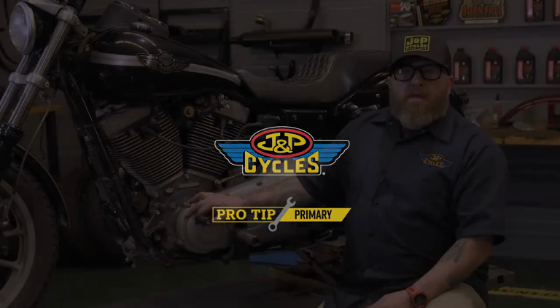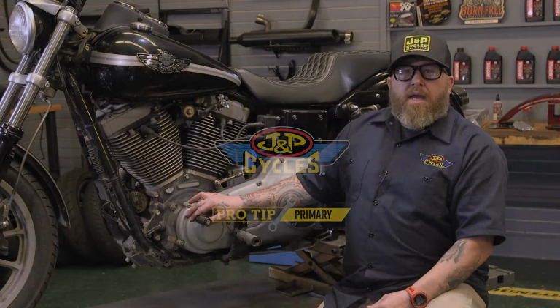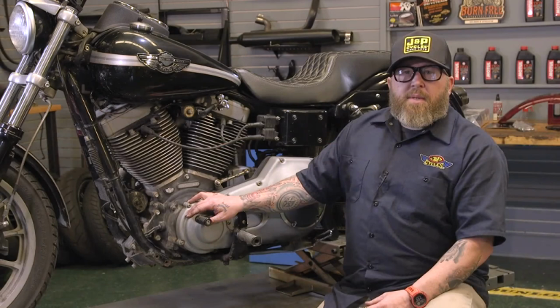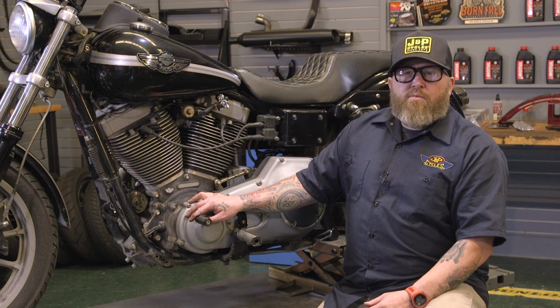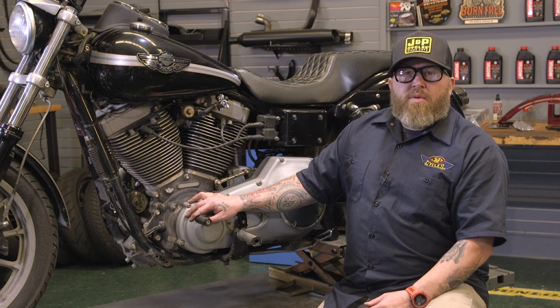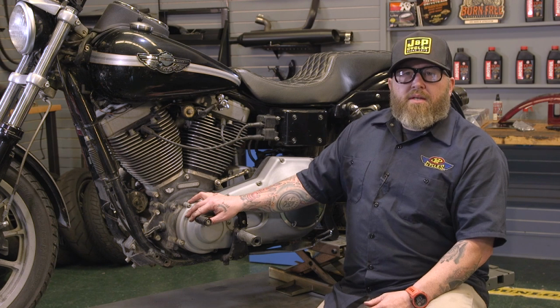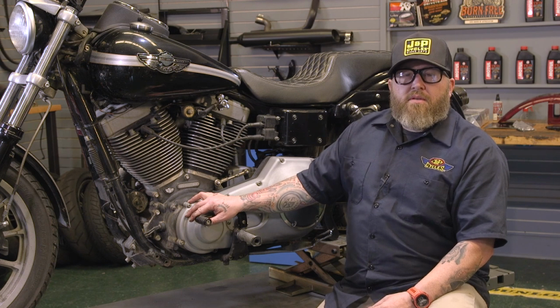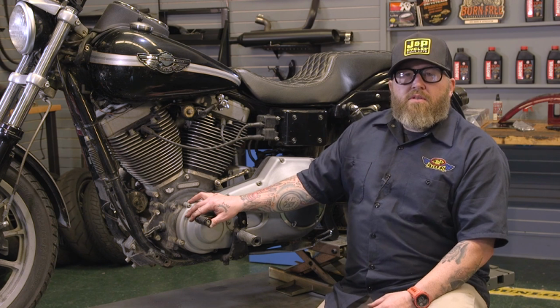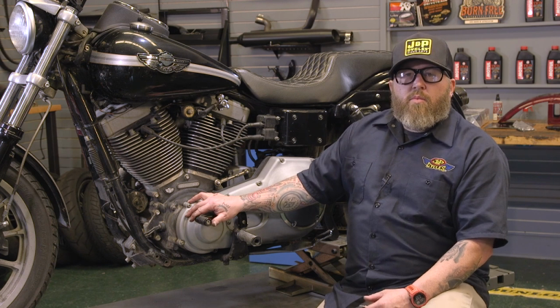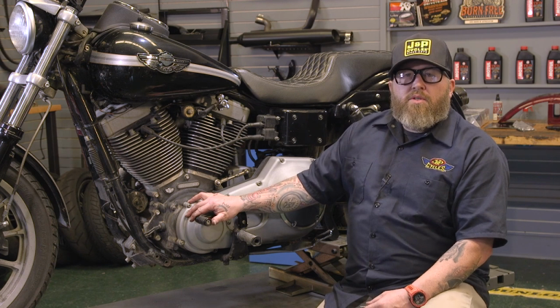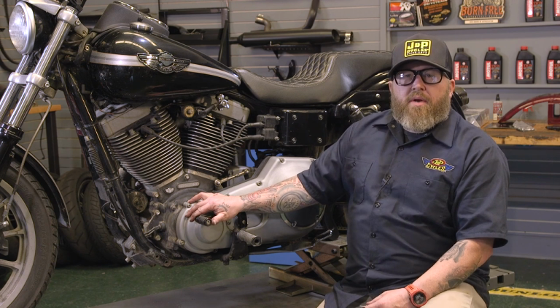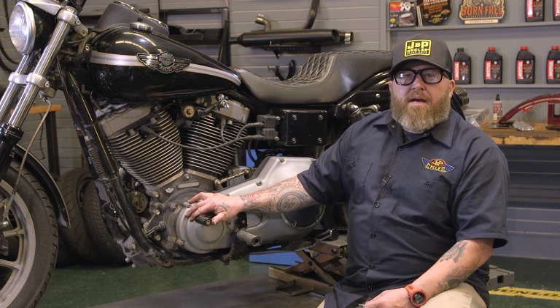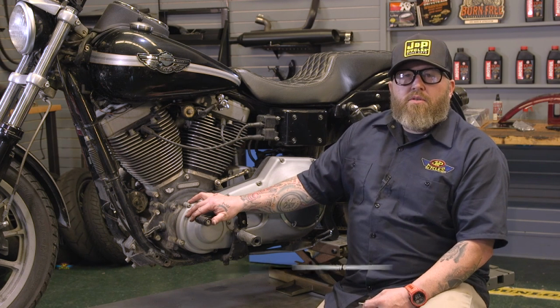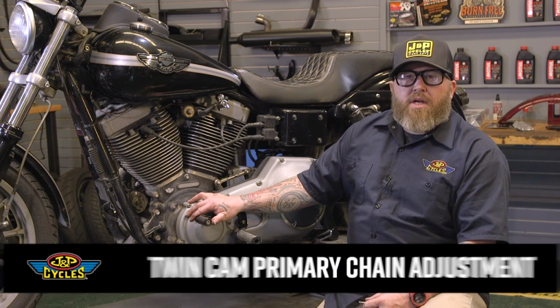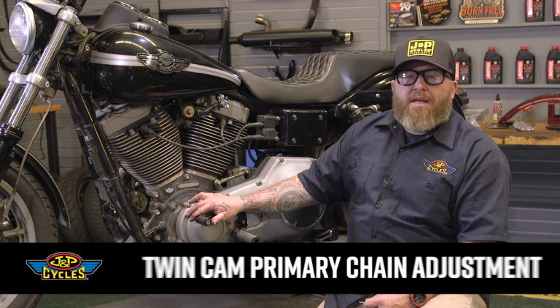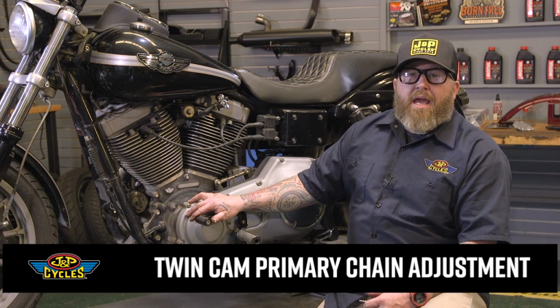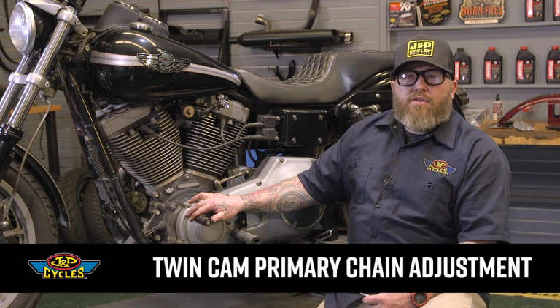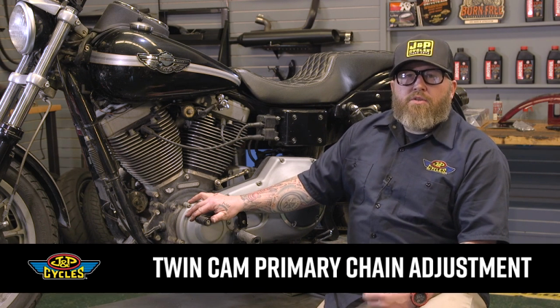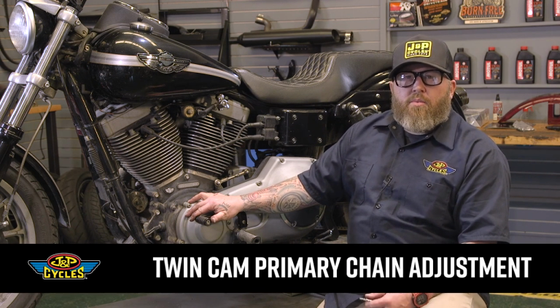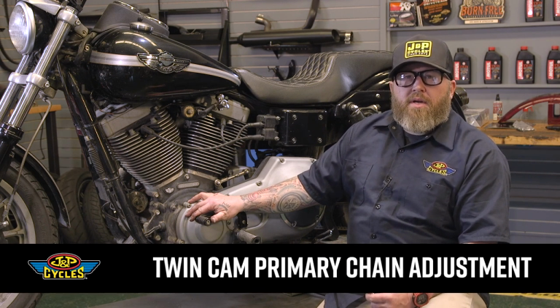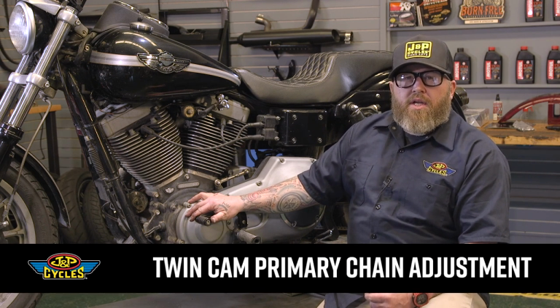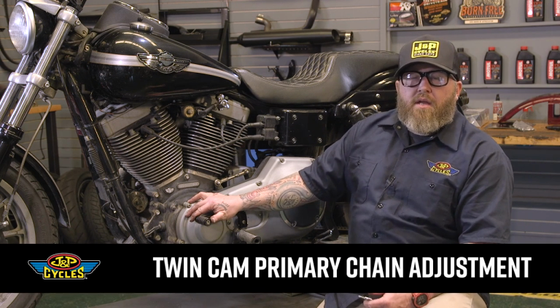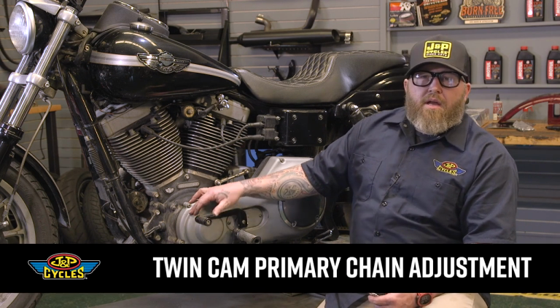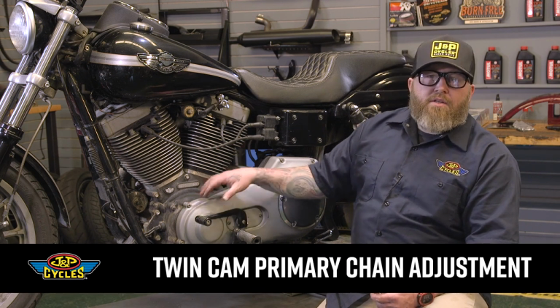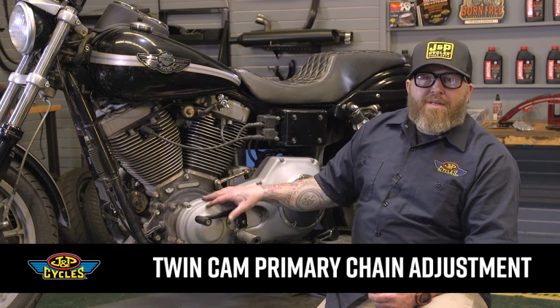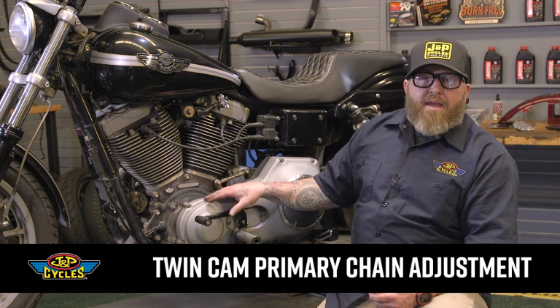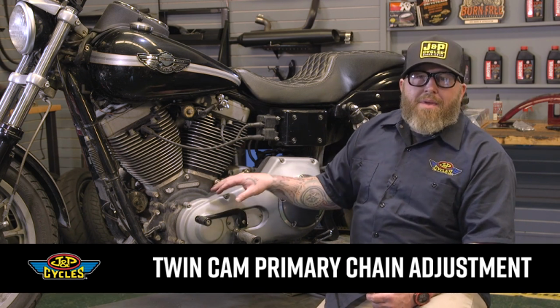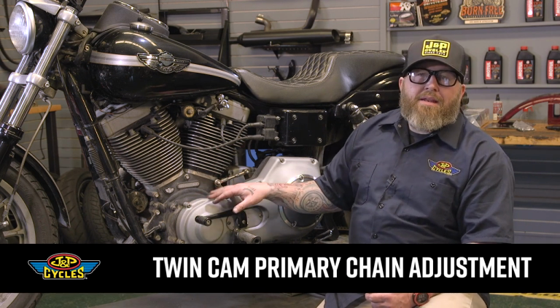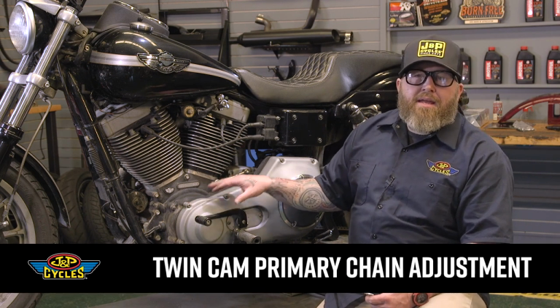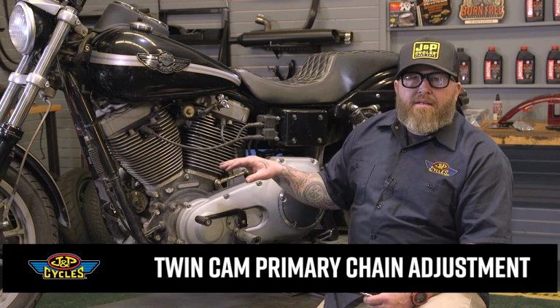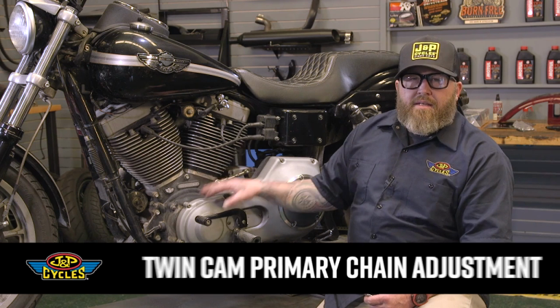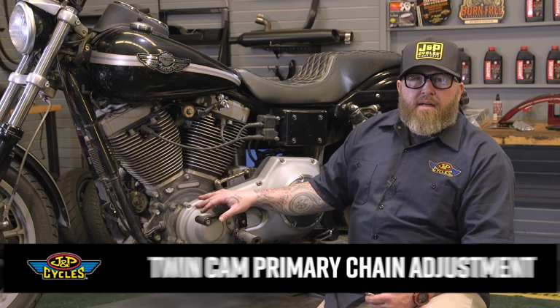Hey, it's Patrick from JMP Cycles, and this is our pro tip on how to check and adjust your primary chain on a Twin Cam 88 Dyna.